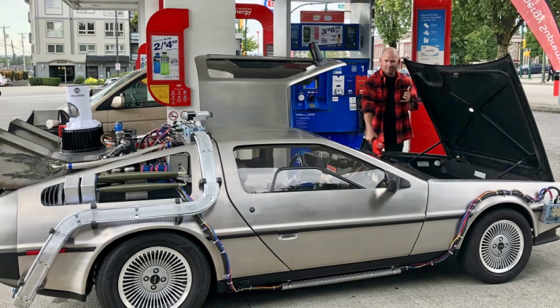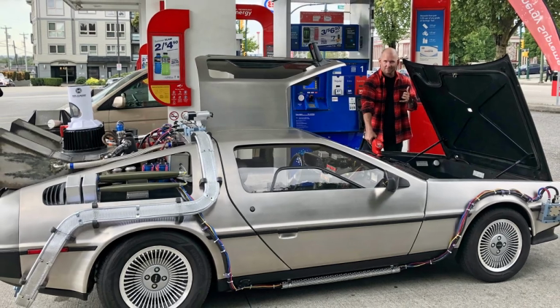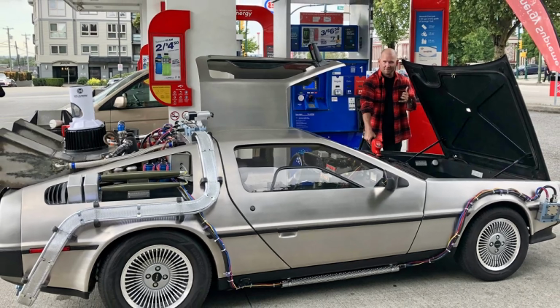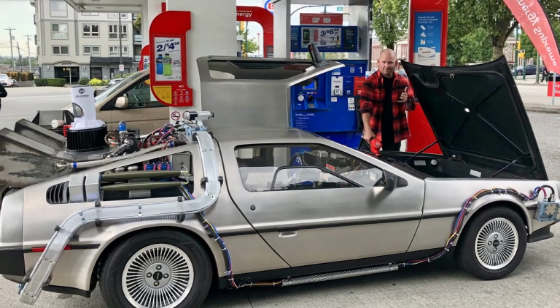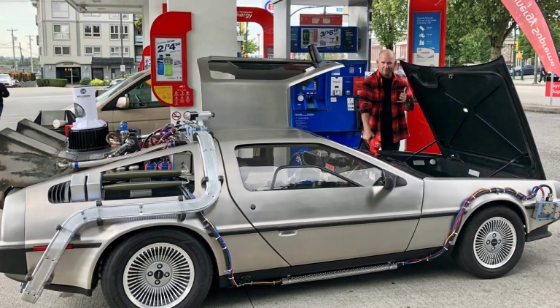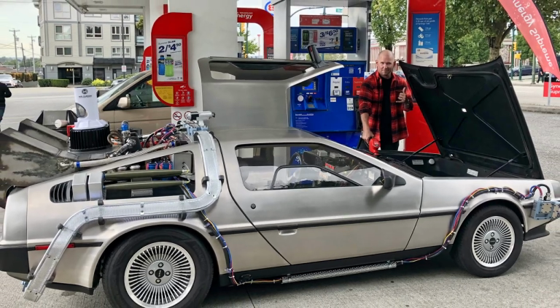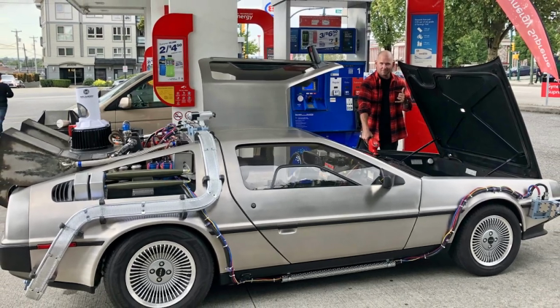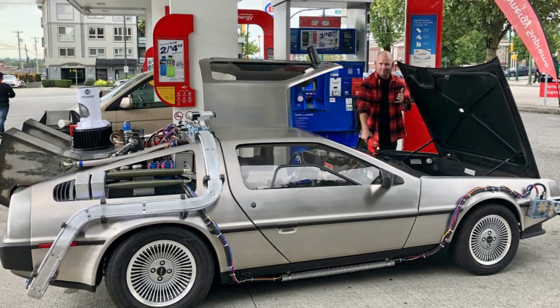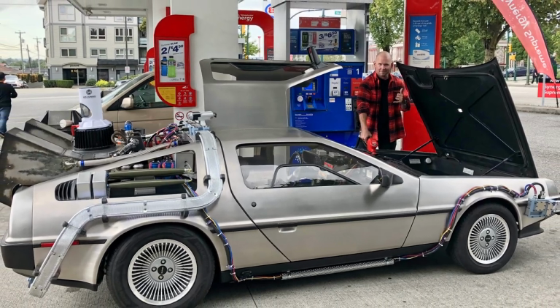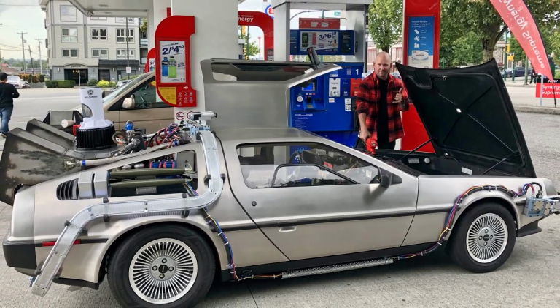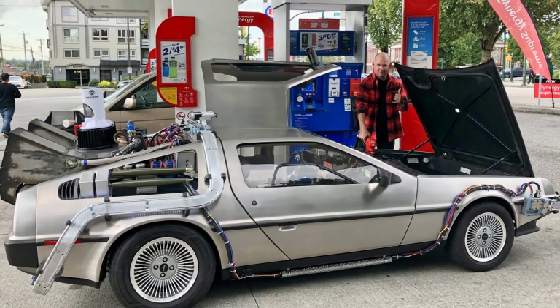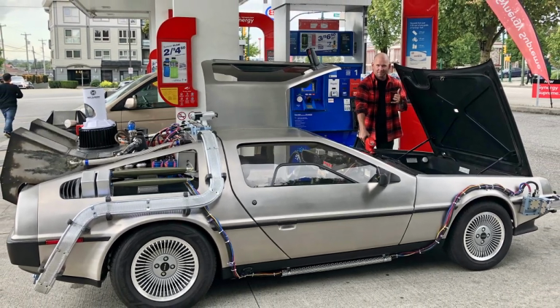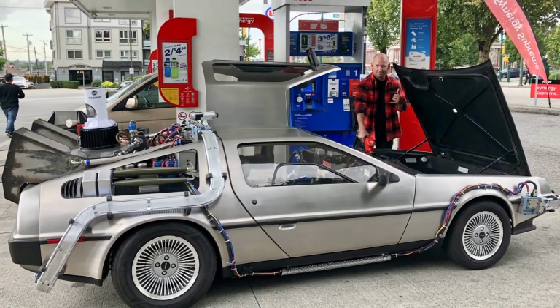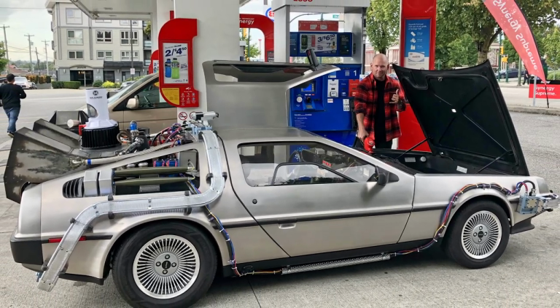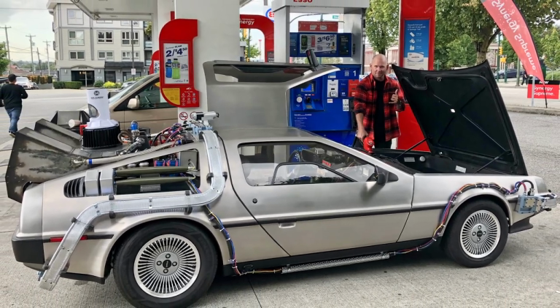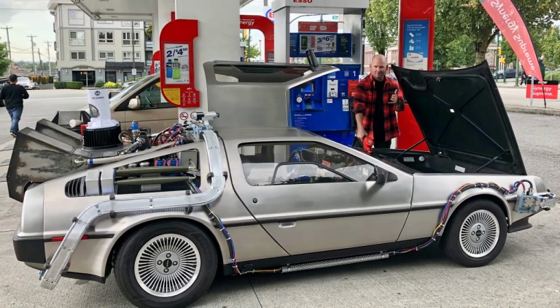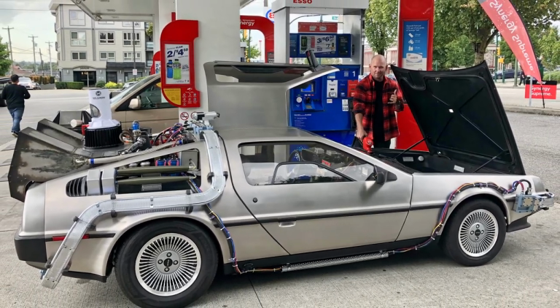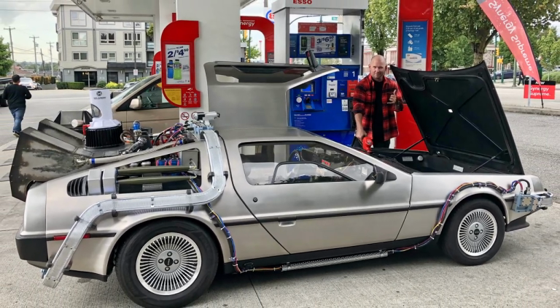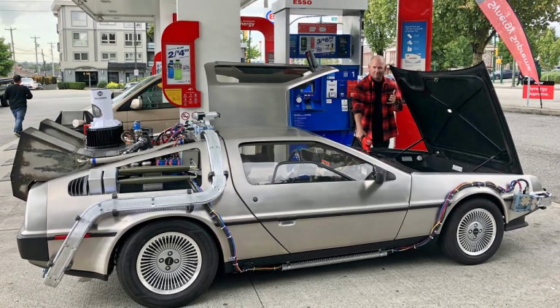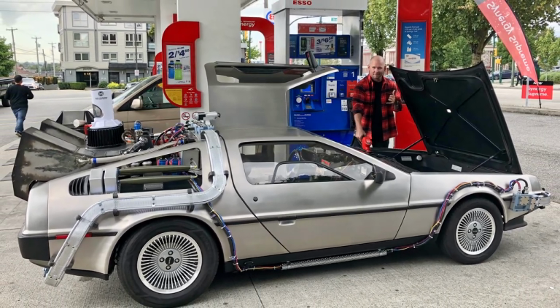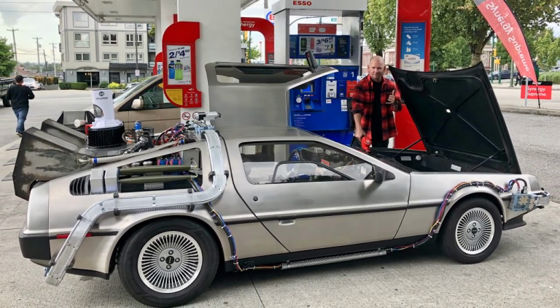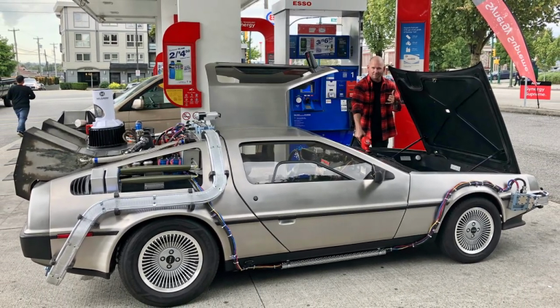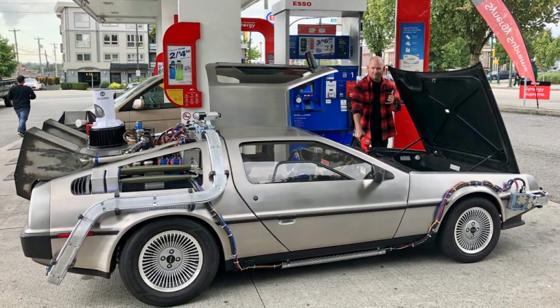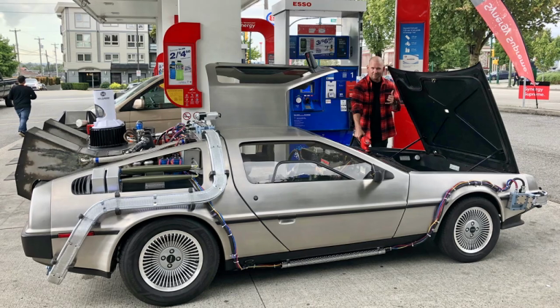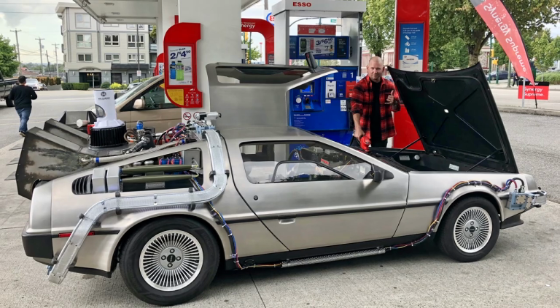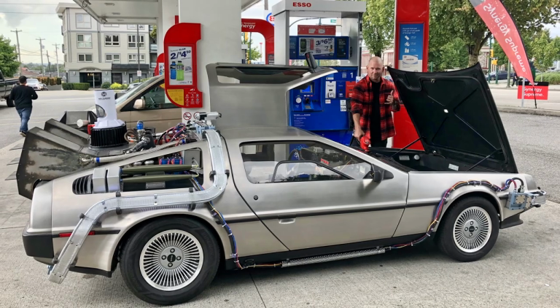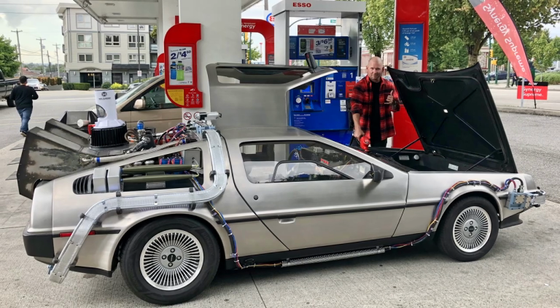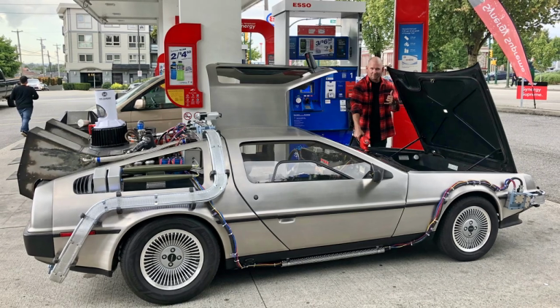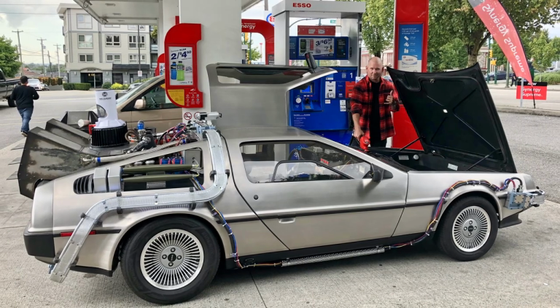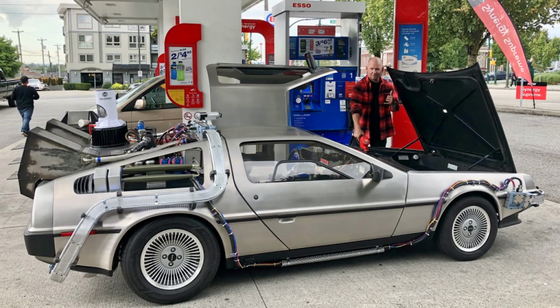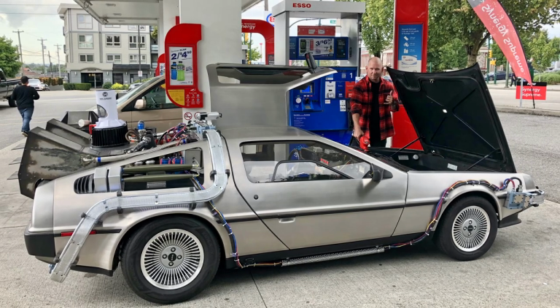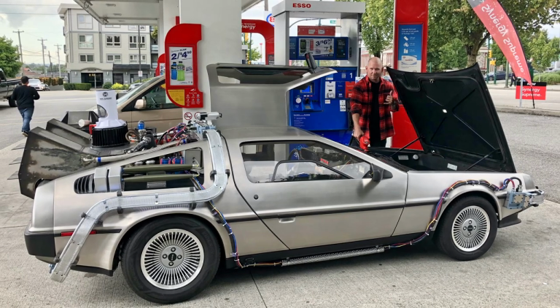It's highly recommended you use high-octane gas in this car — 91 or 93 if you can get it.